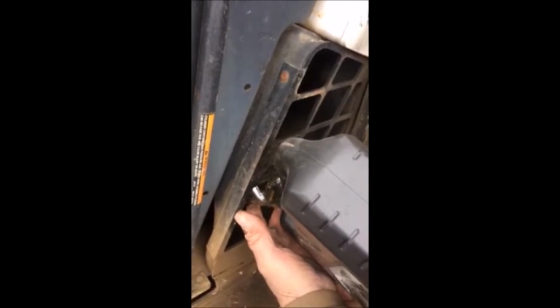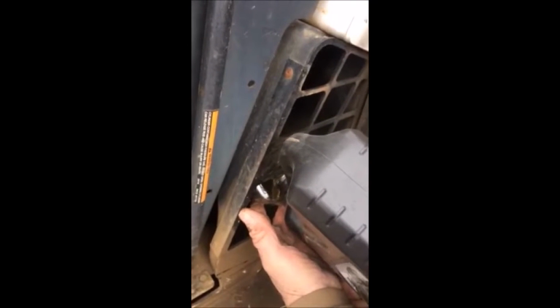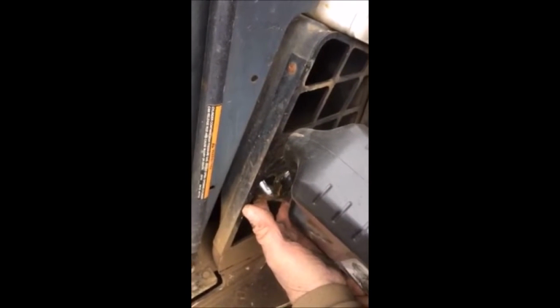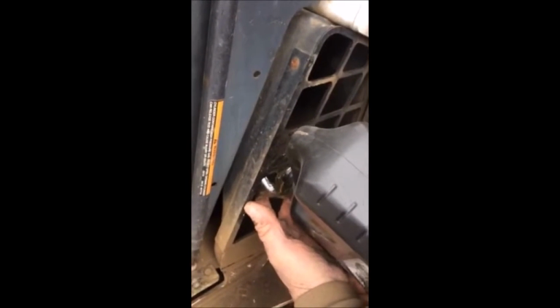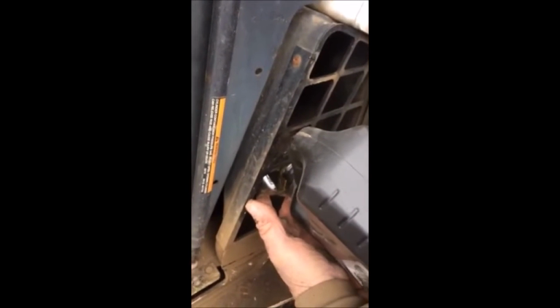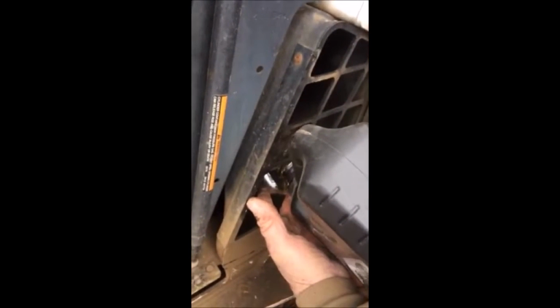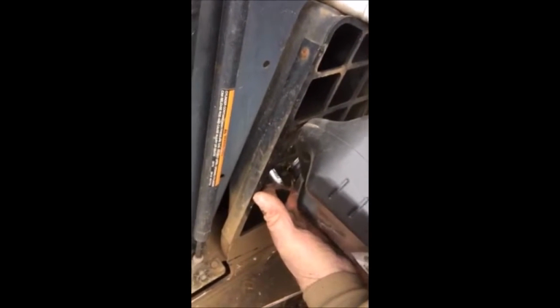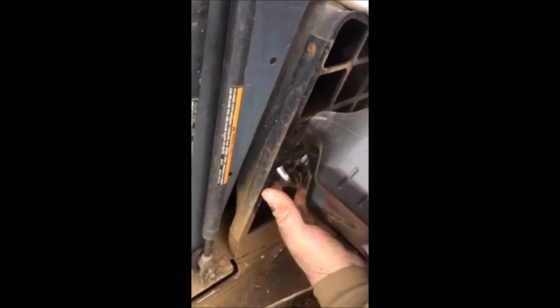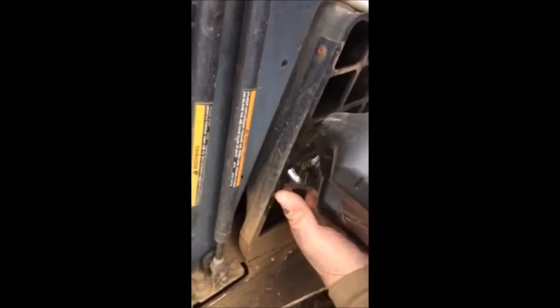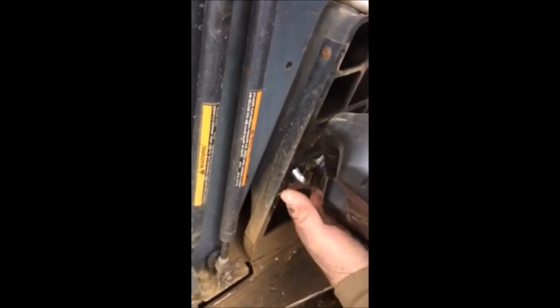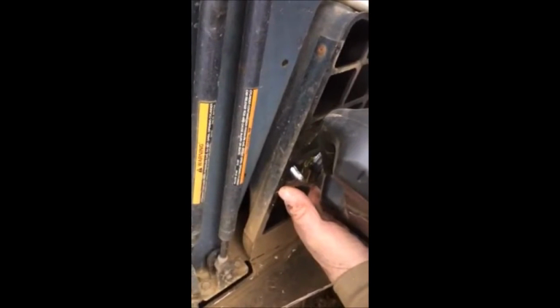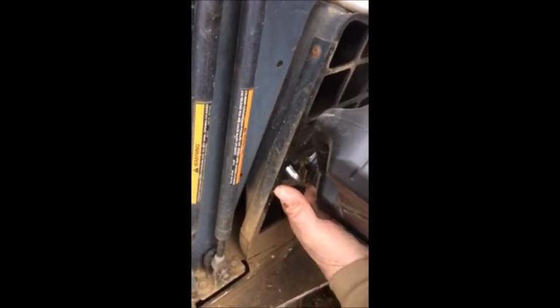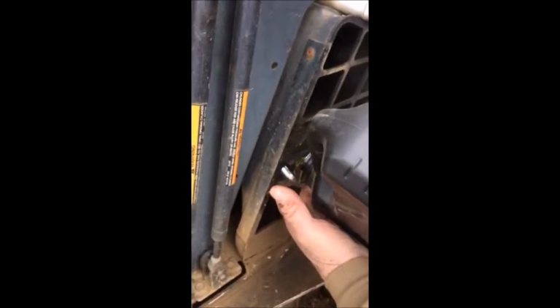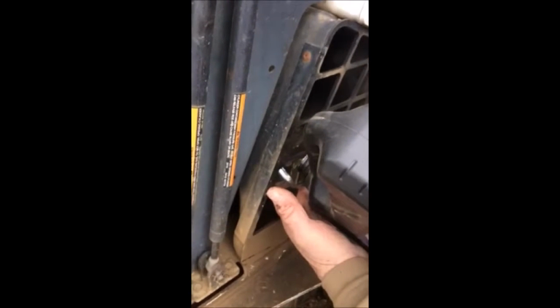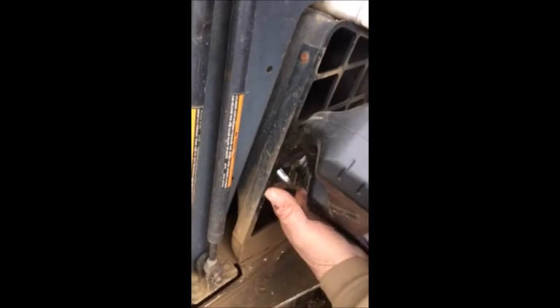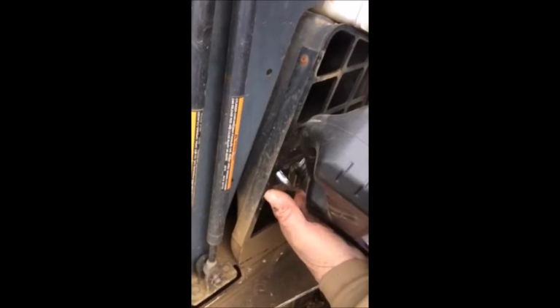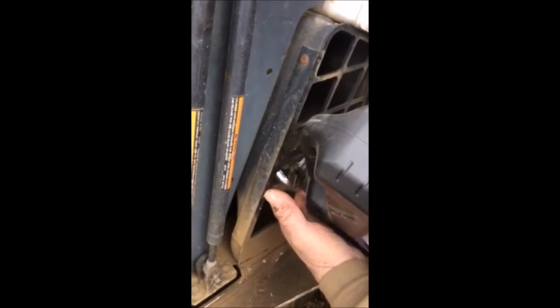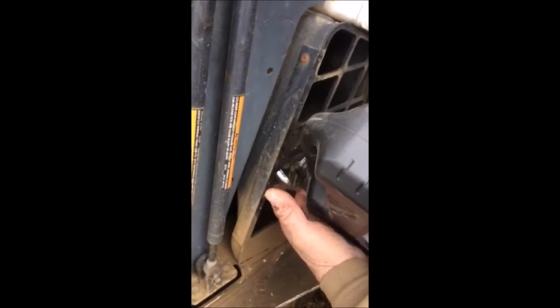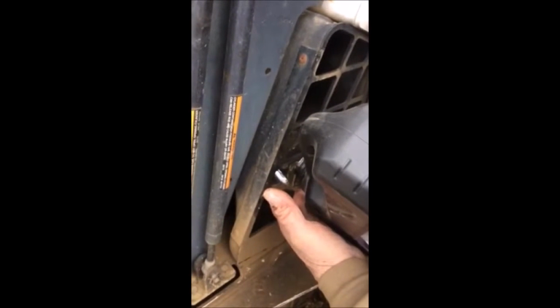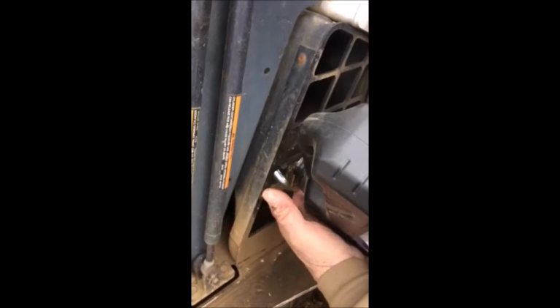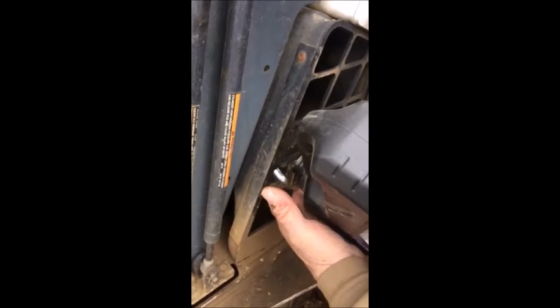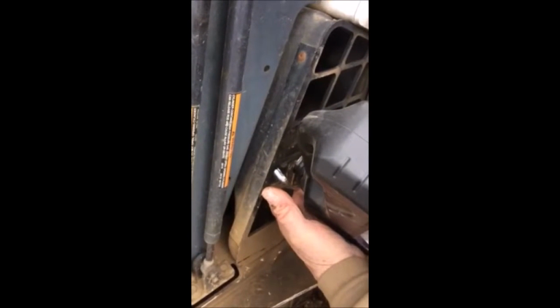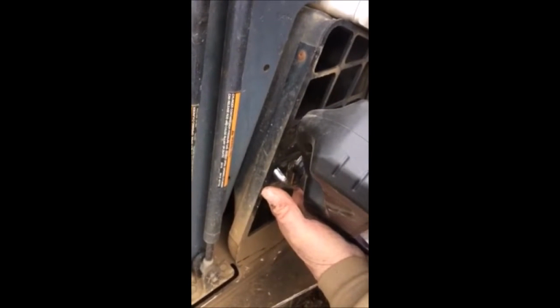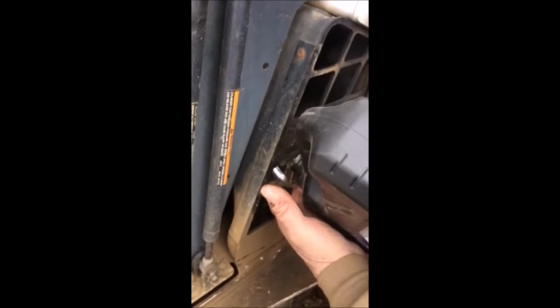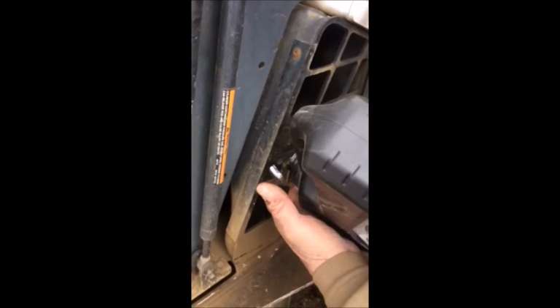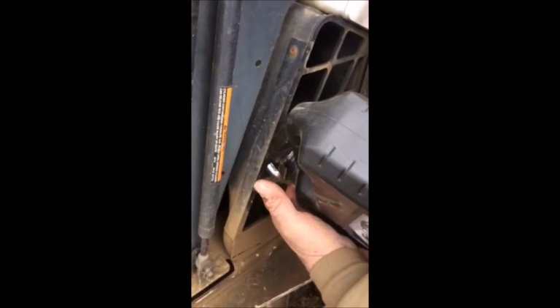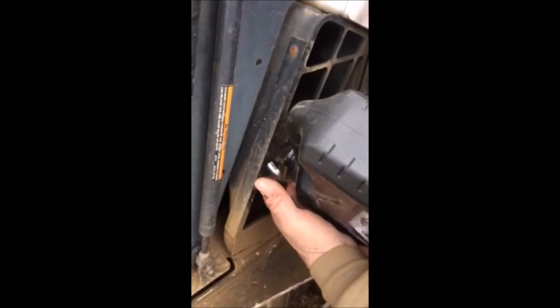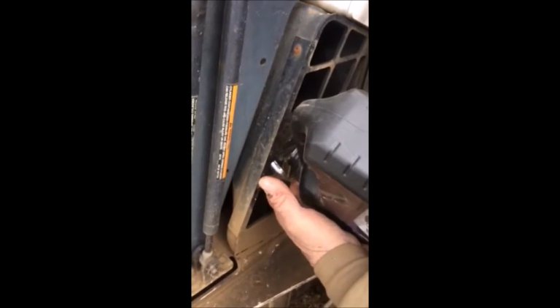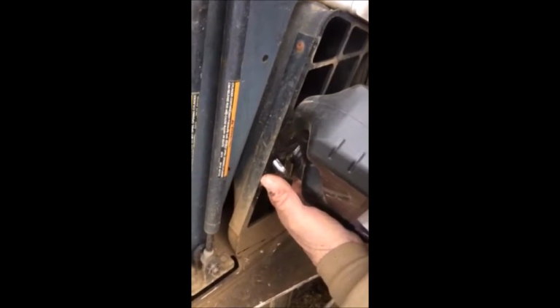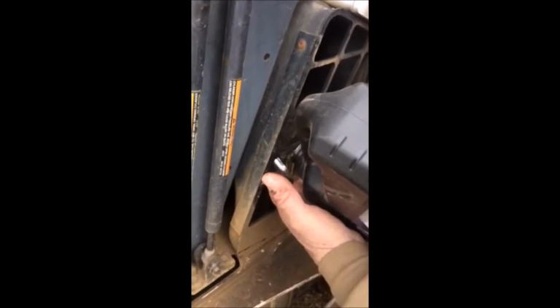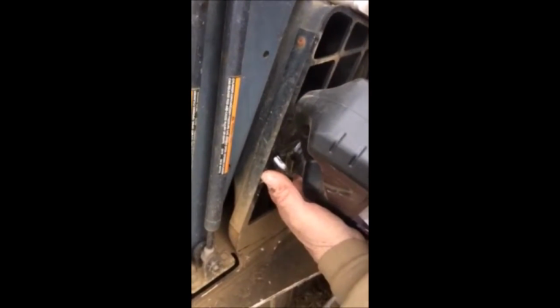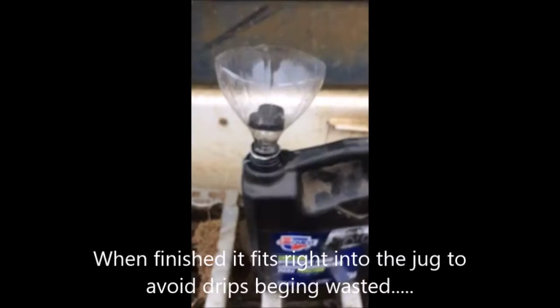This funnel is very adaptable for getting into hard-to-reach places where it's difficult to set the funnel.